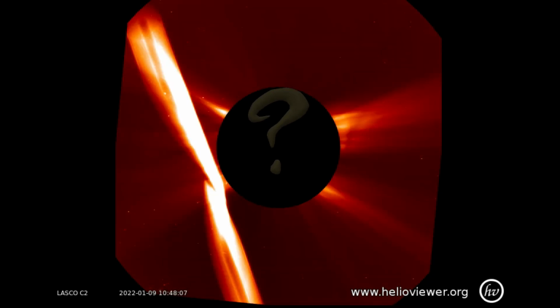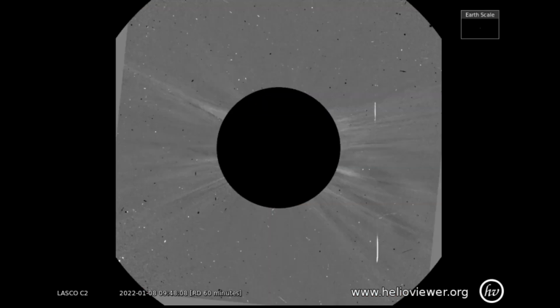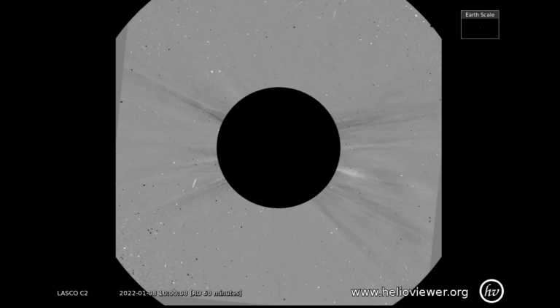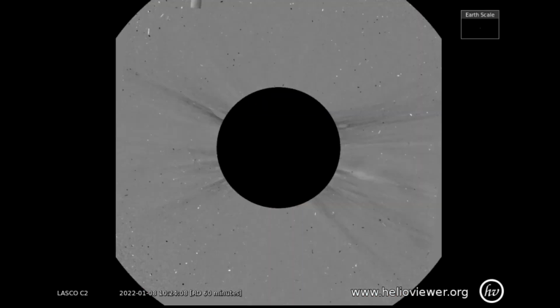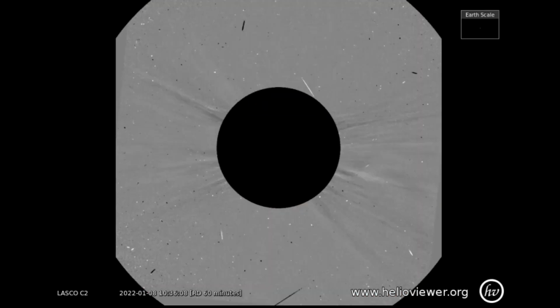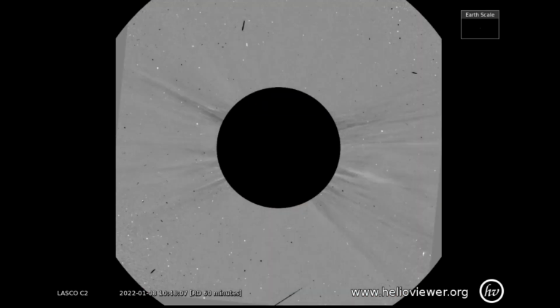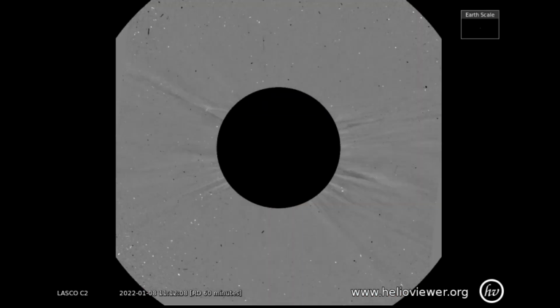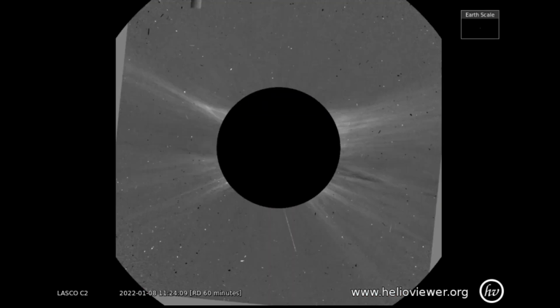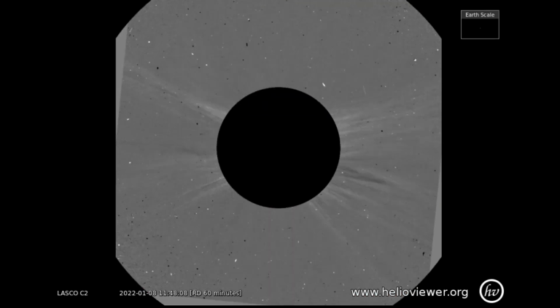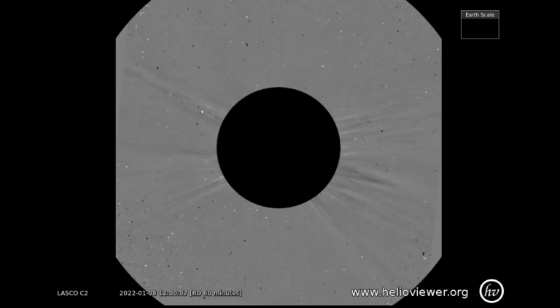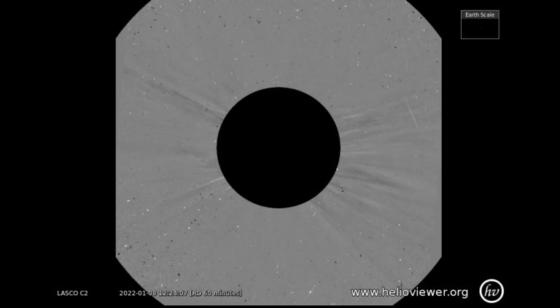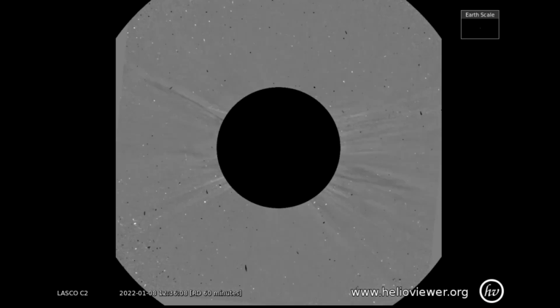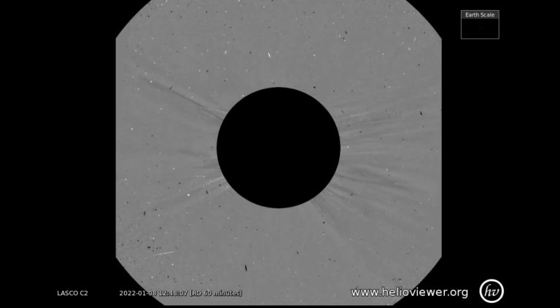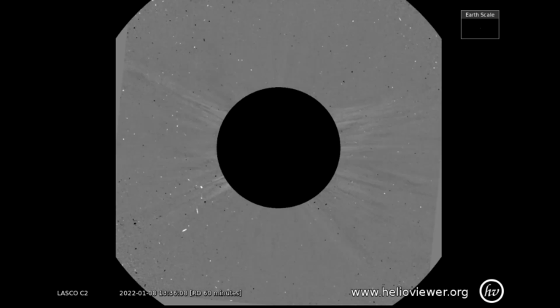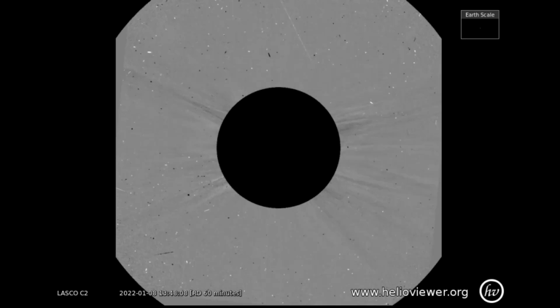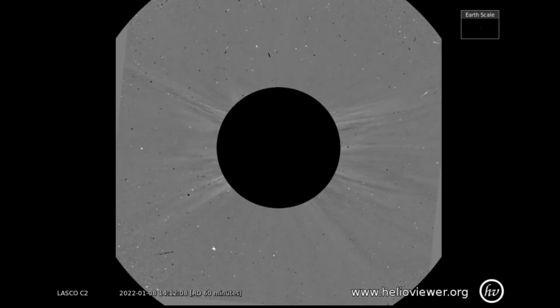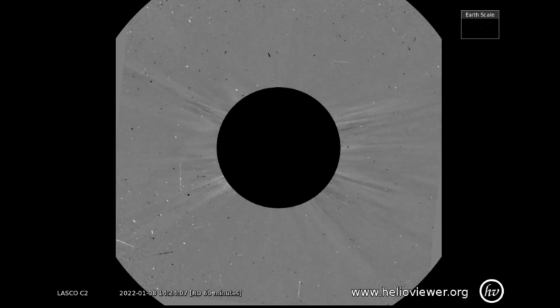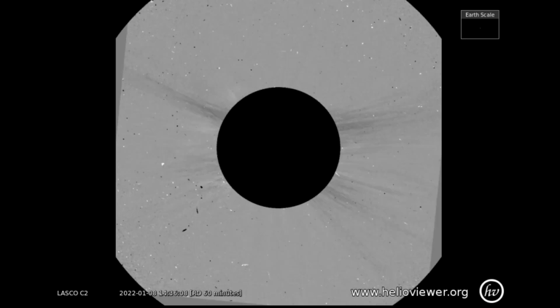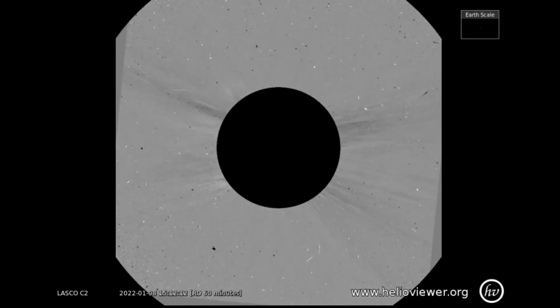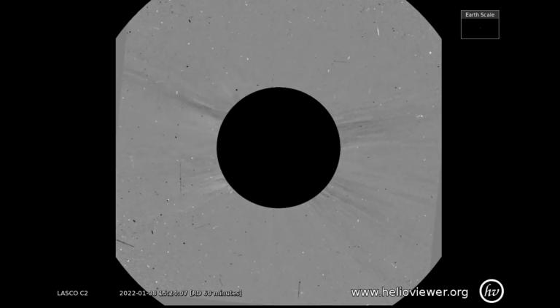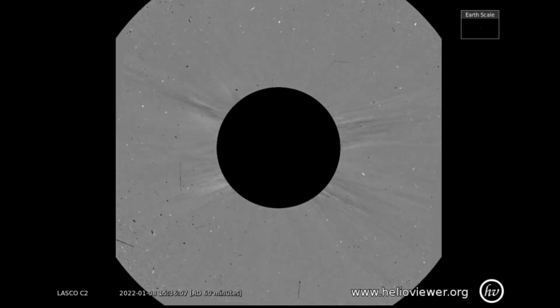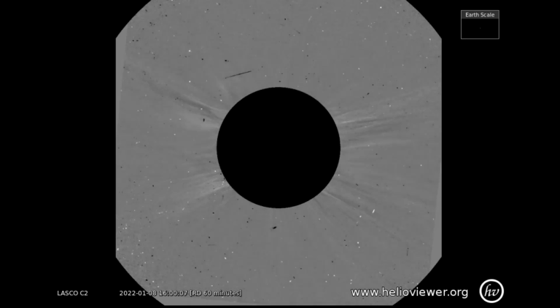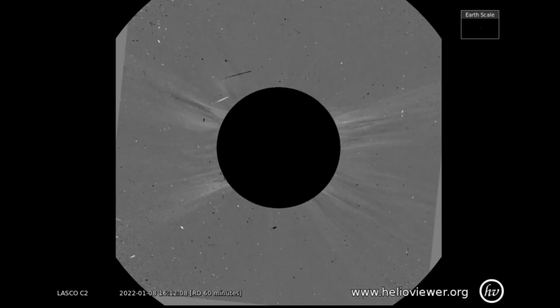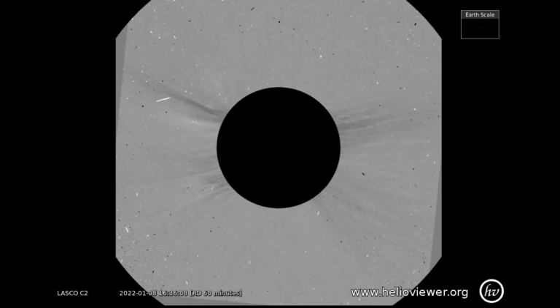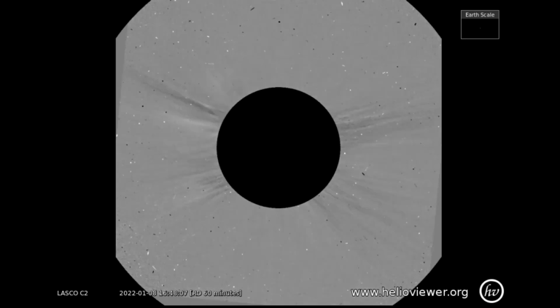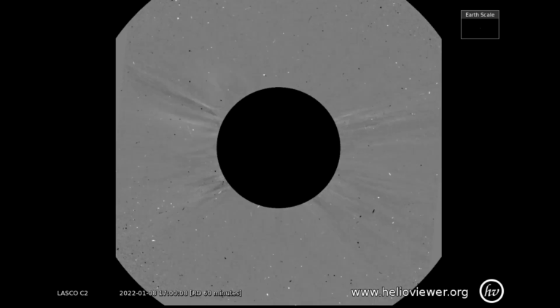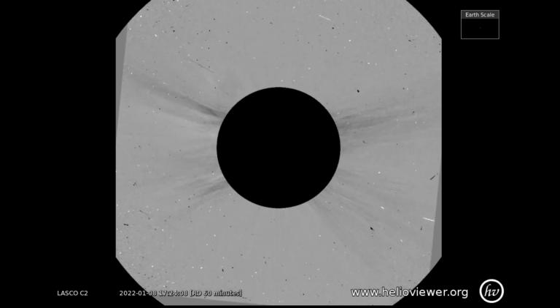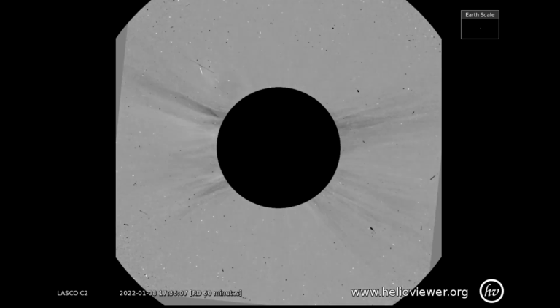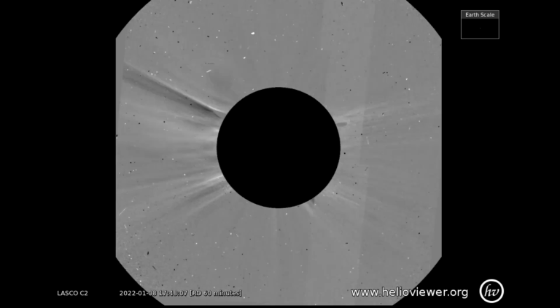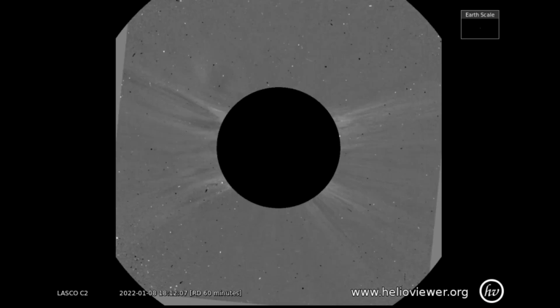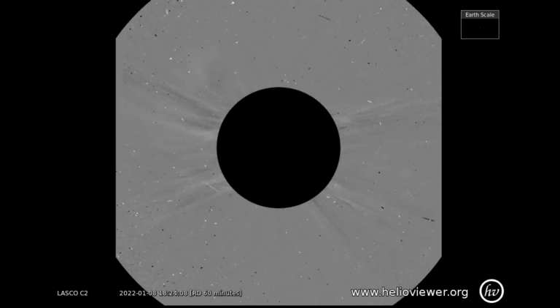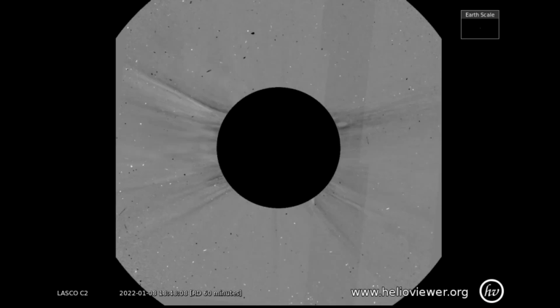This is the LASCO C2 using the difference filters to better observe the solar eruptions.